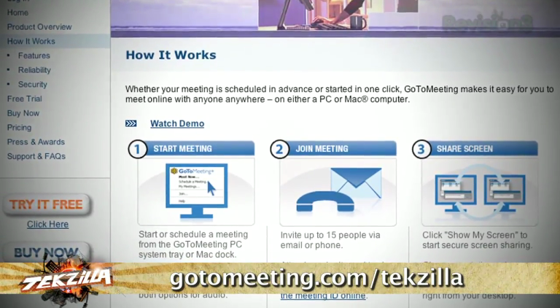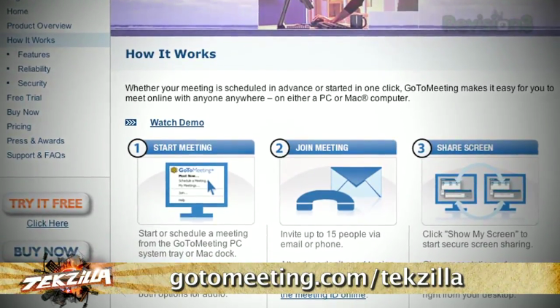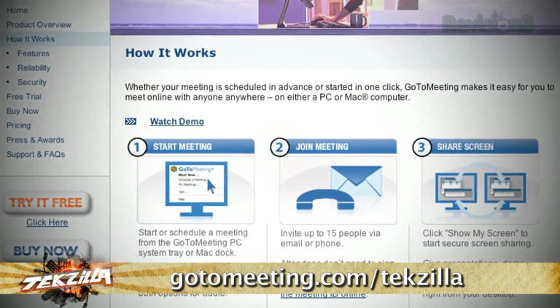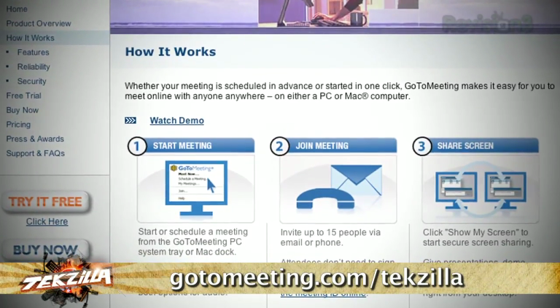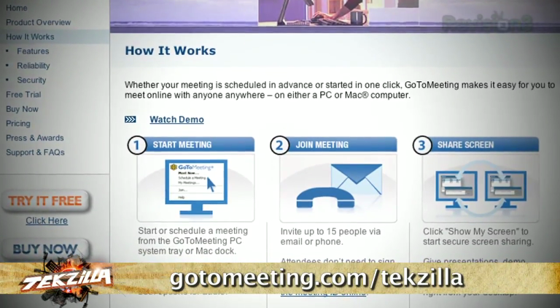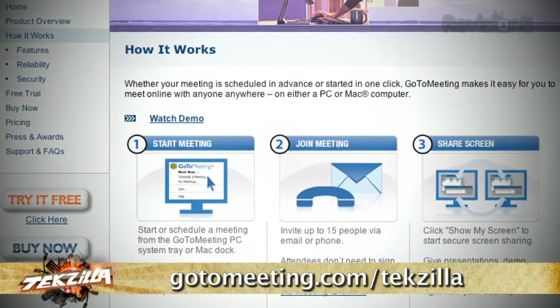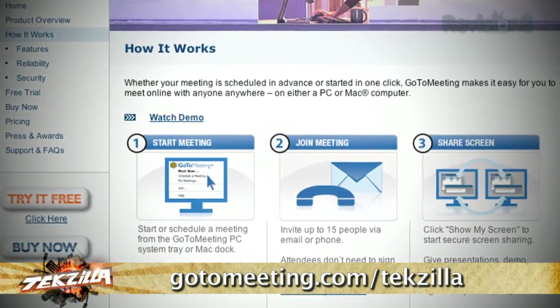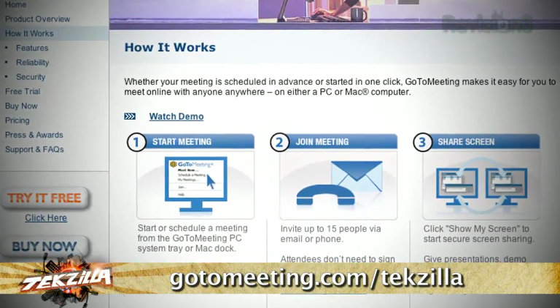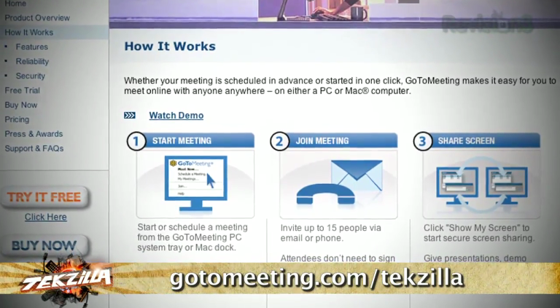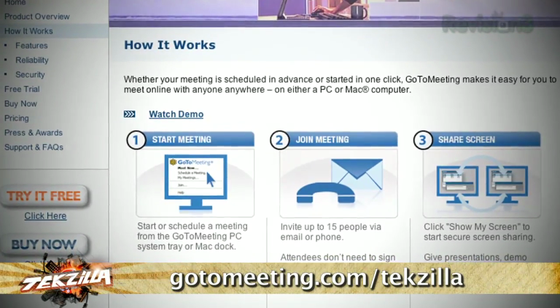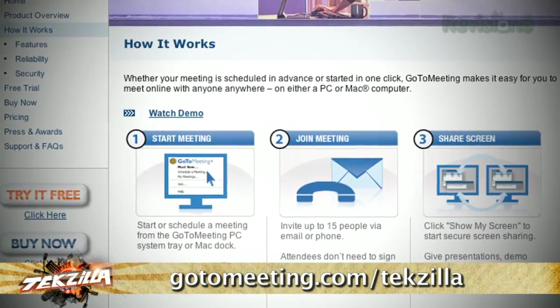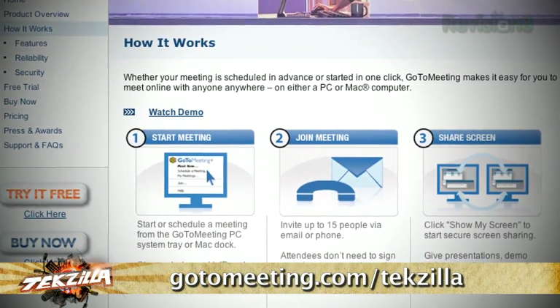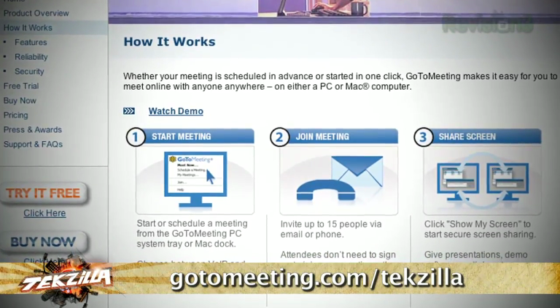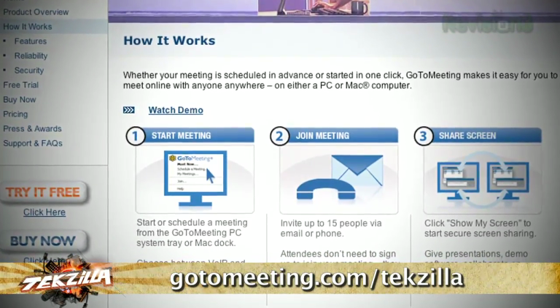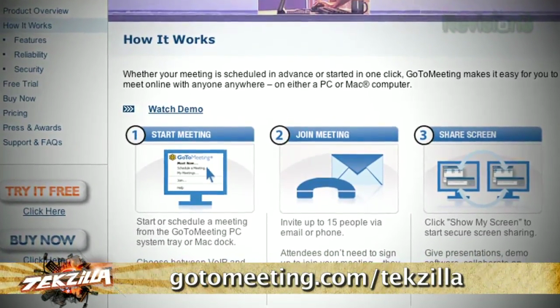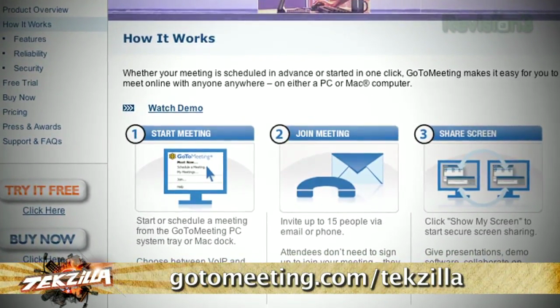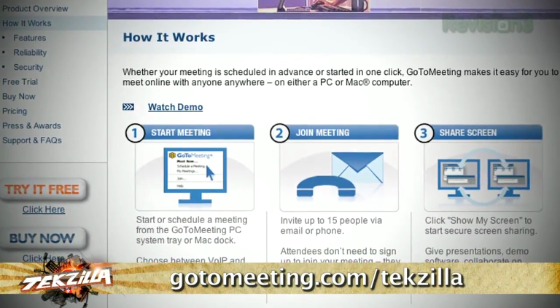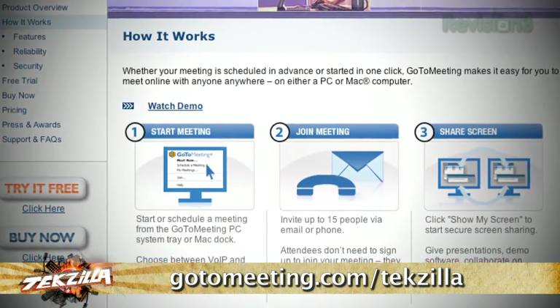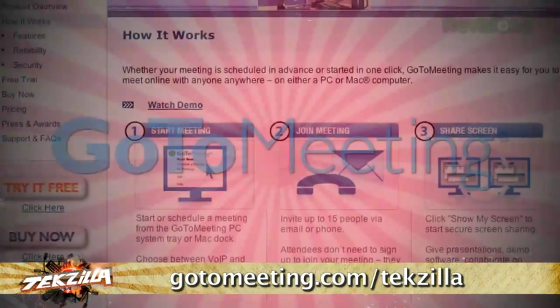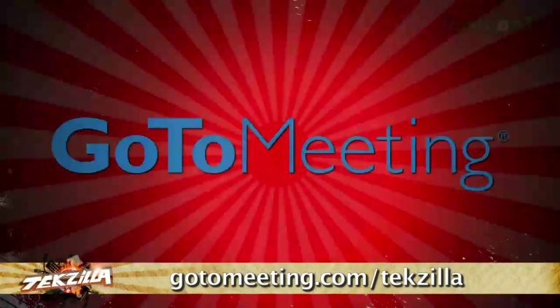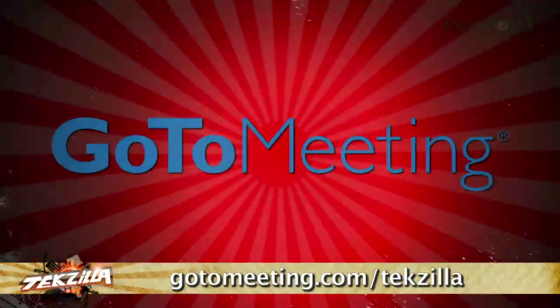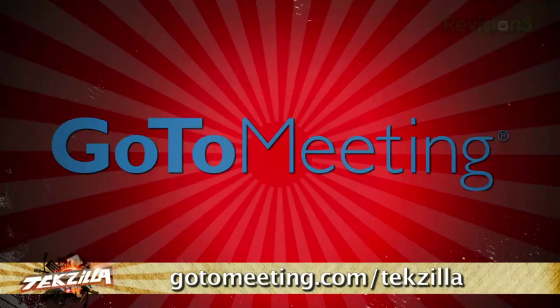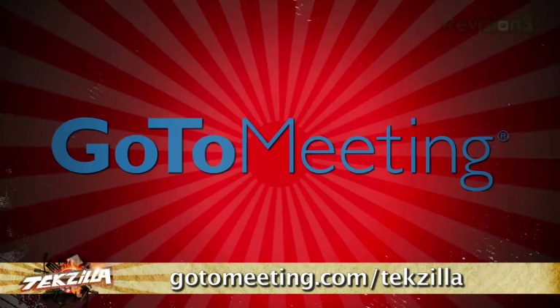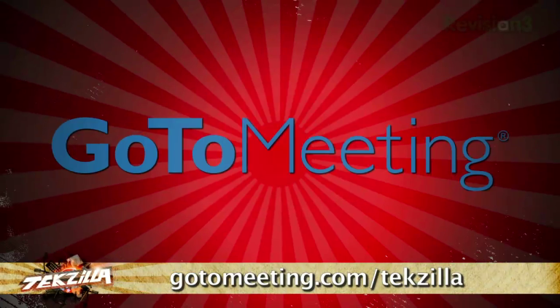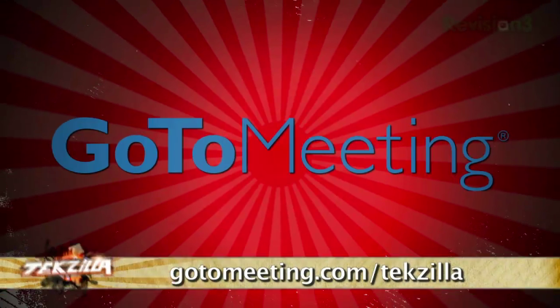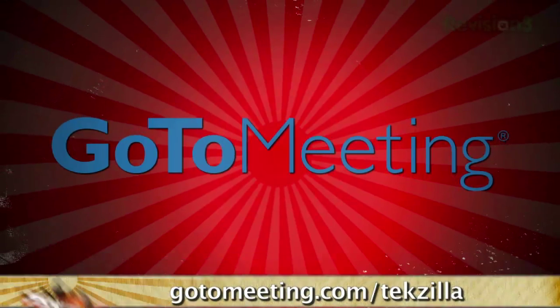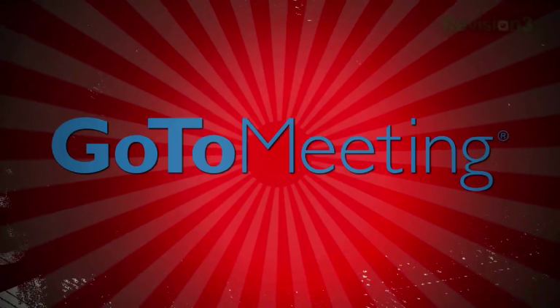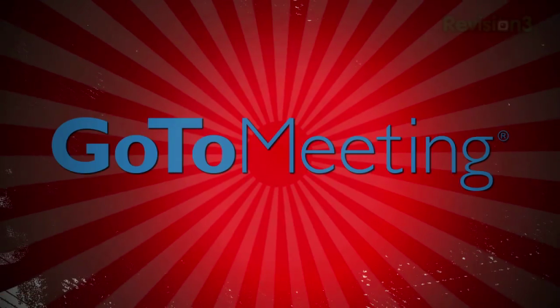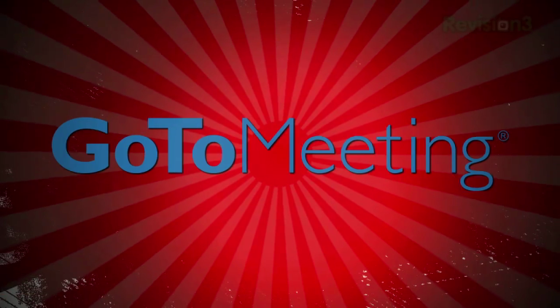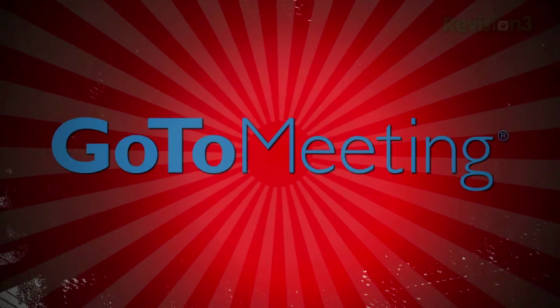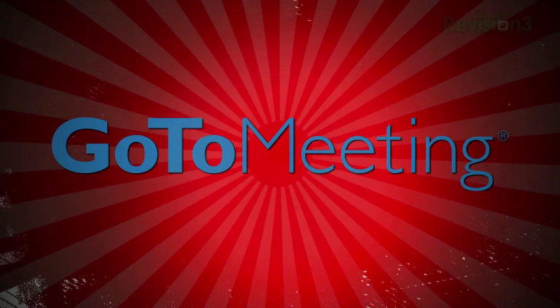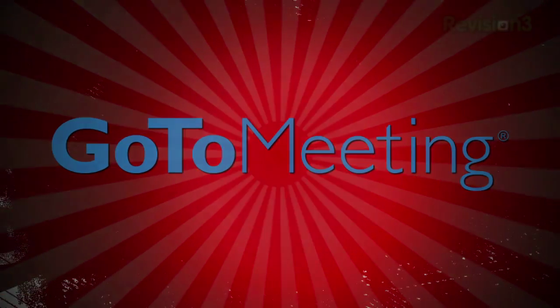That's gotomeeting.com/tekzilla for a free trial. Support us by supporting our sponsors.